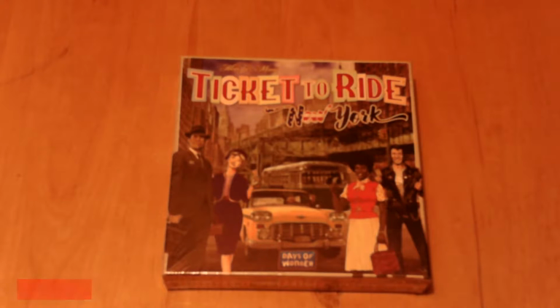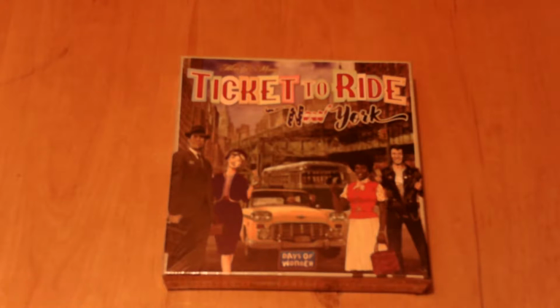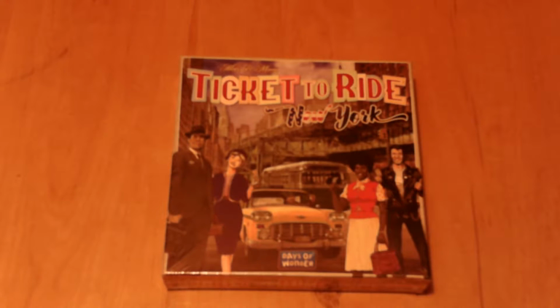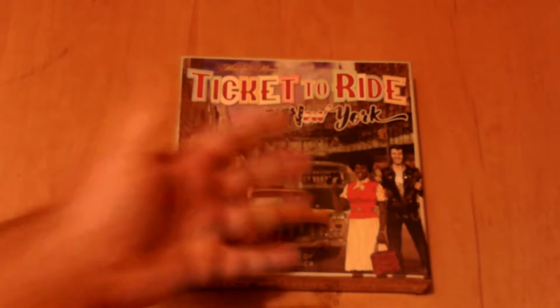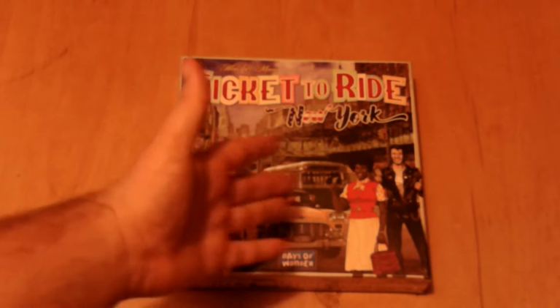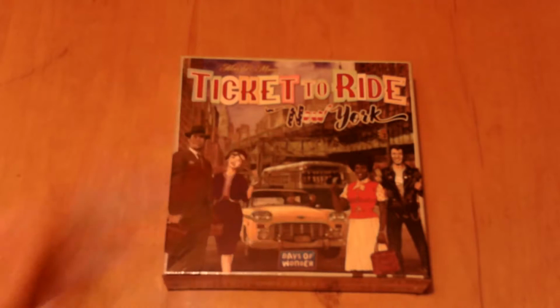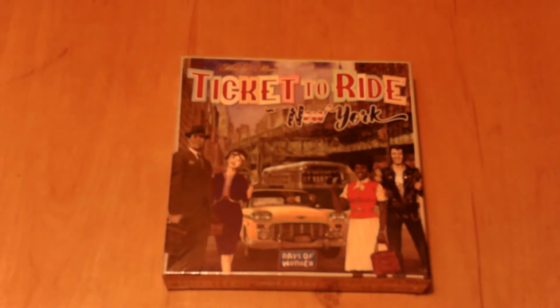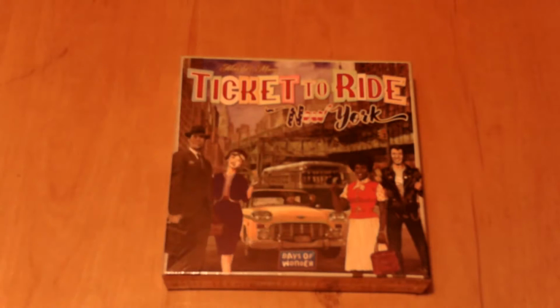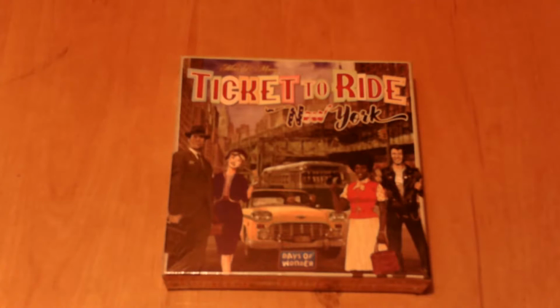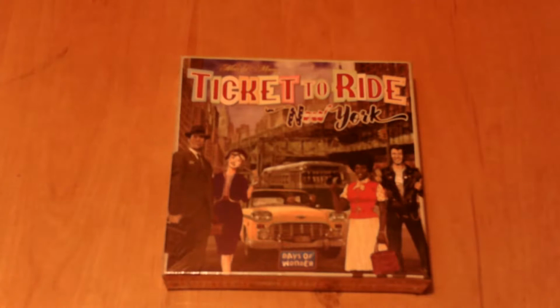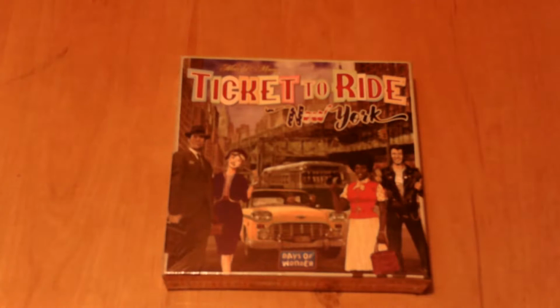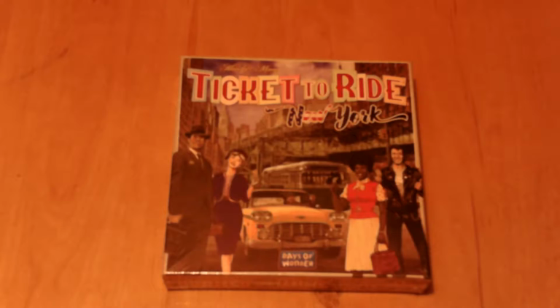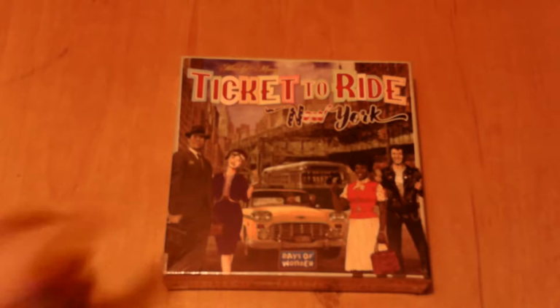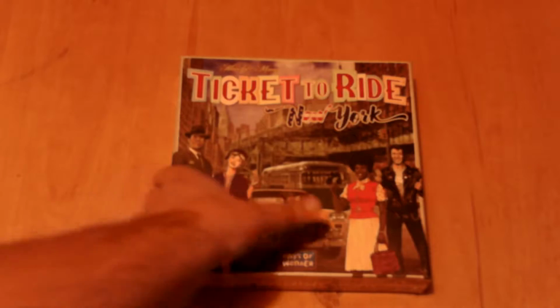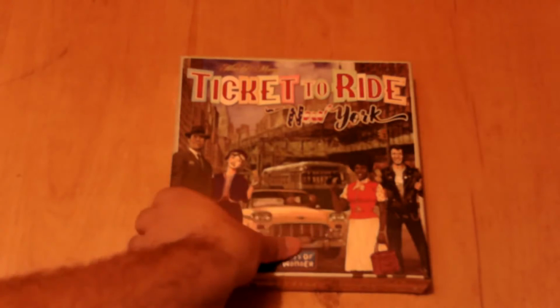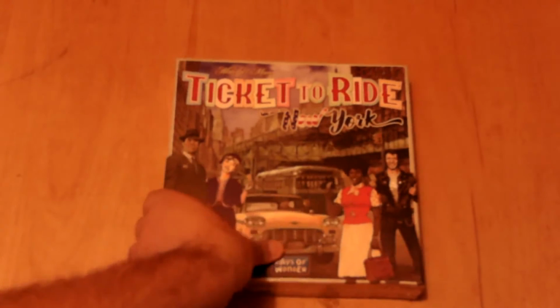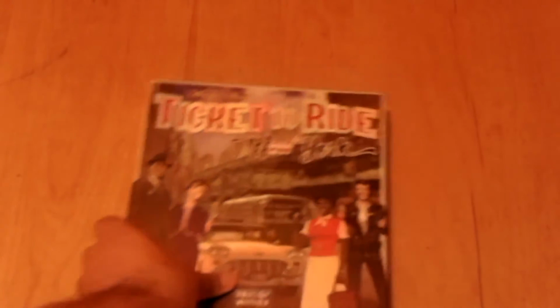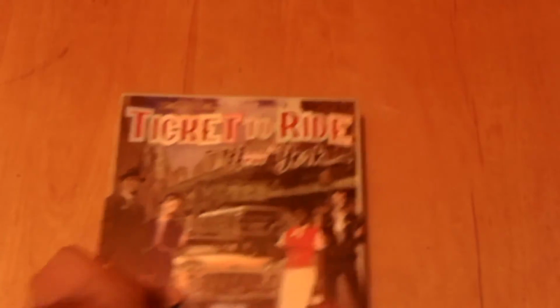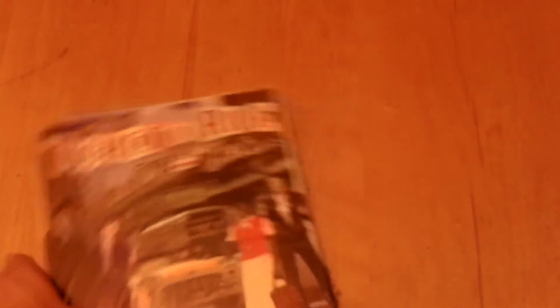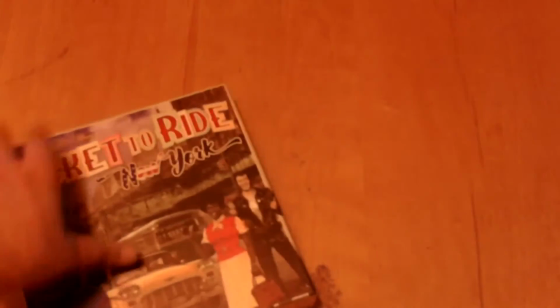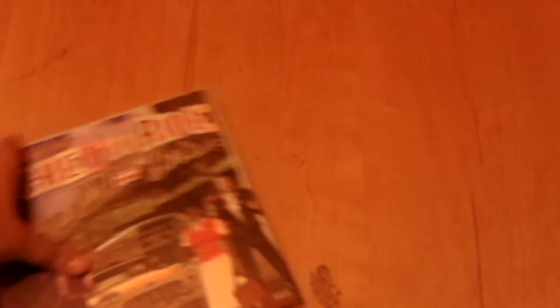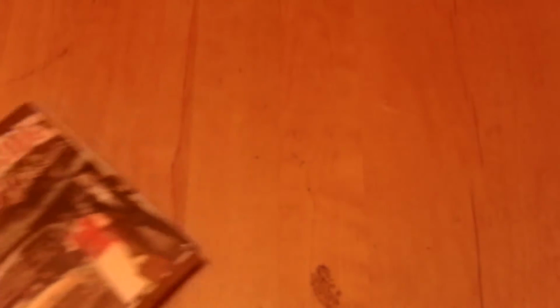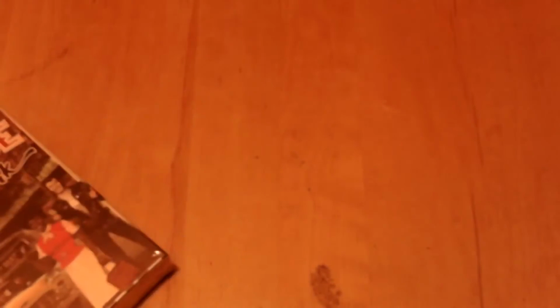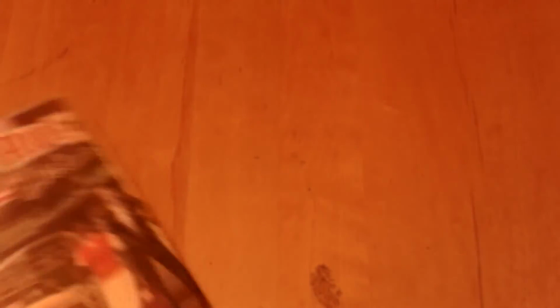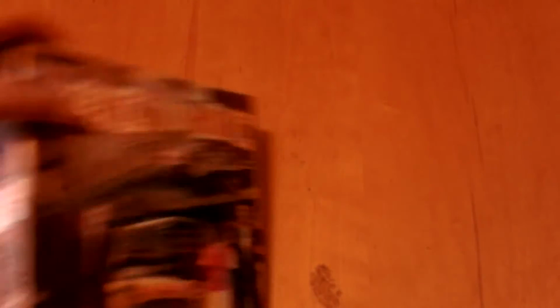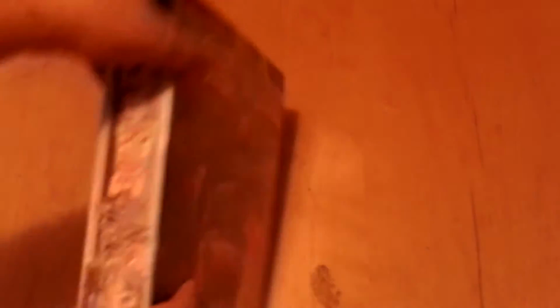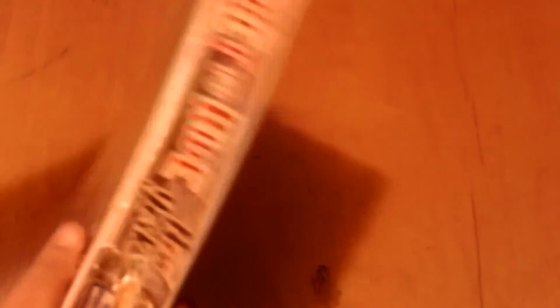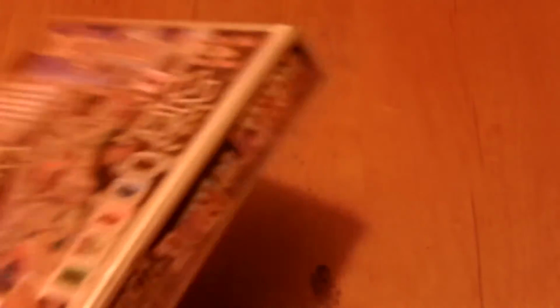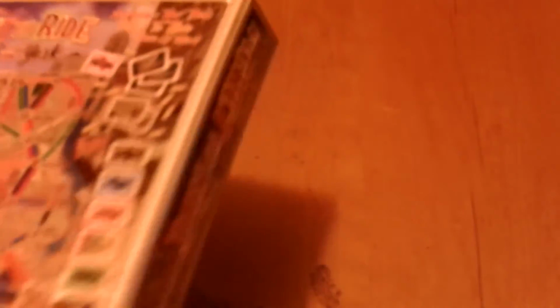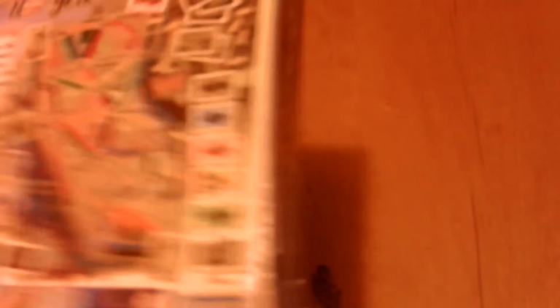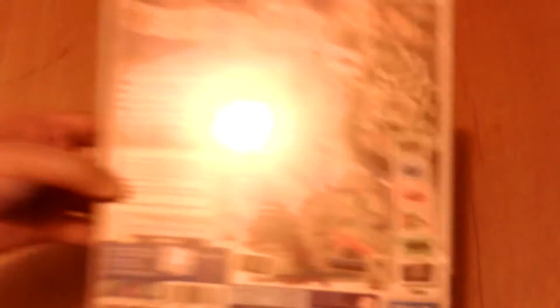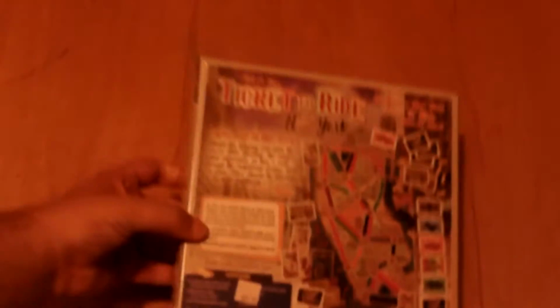Now obviously this is a spin-off to Ticket to Ride, but let's go ahead and look at the back of the box anyway and see what it's about.